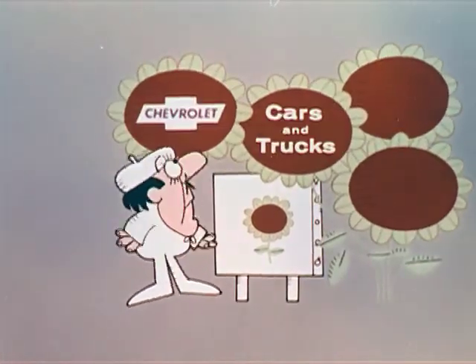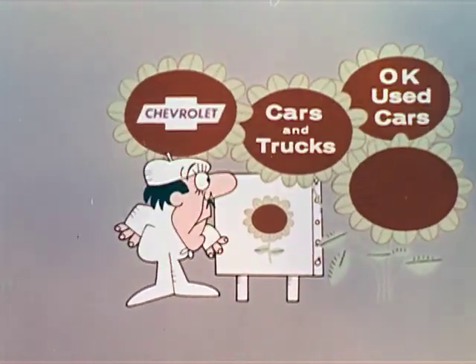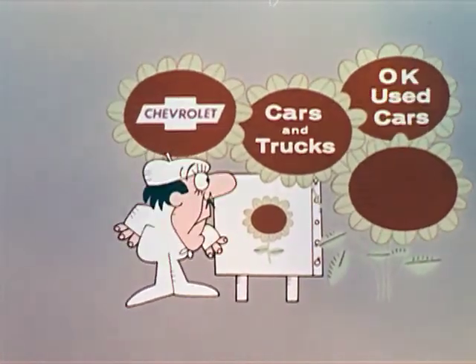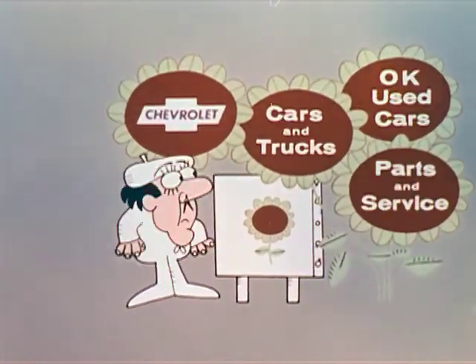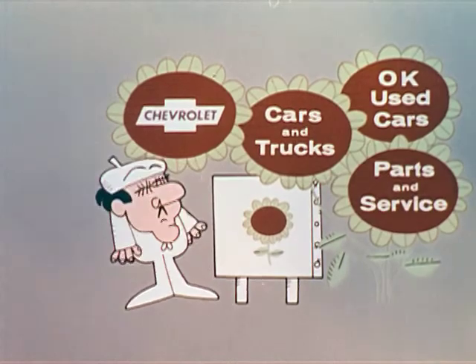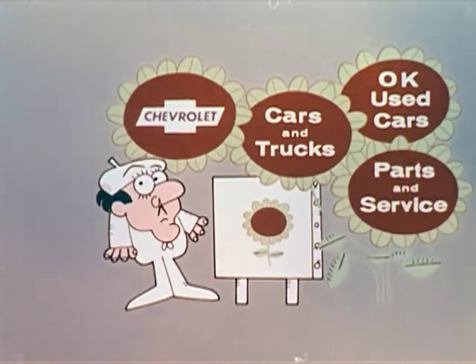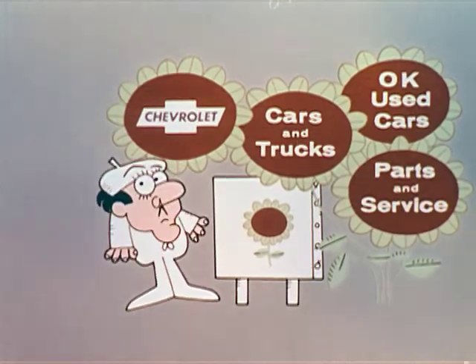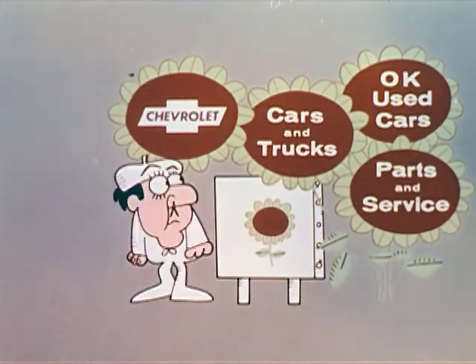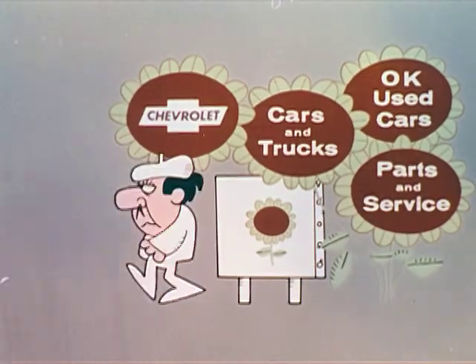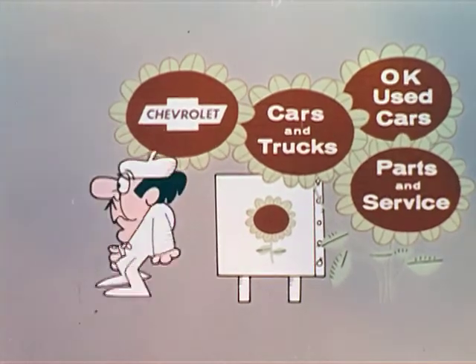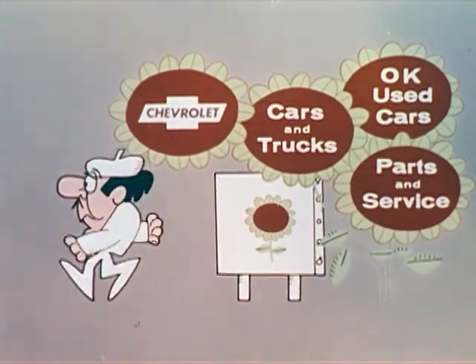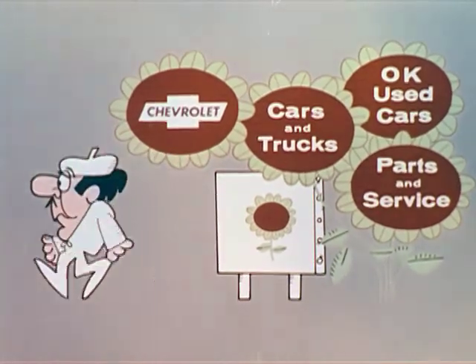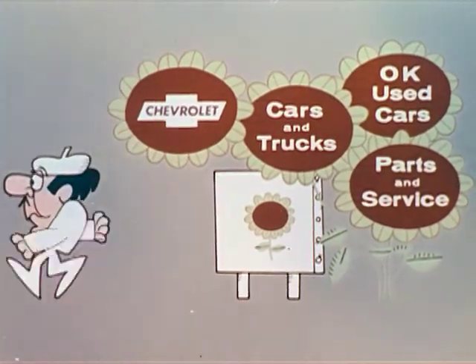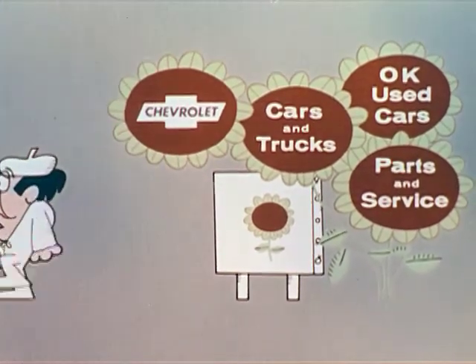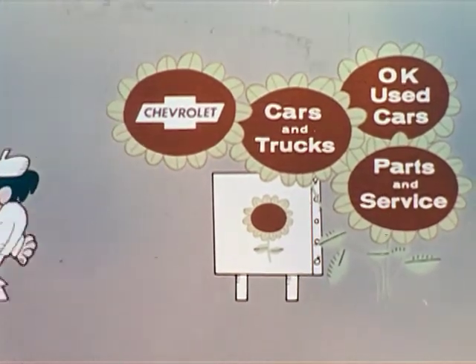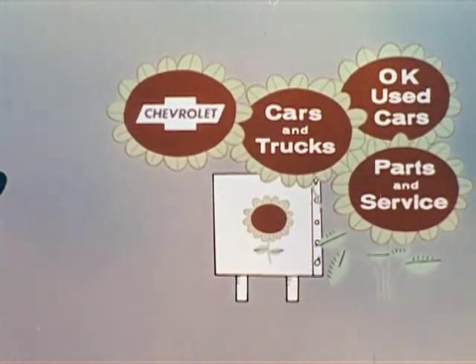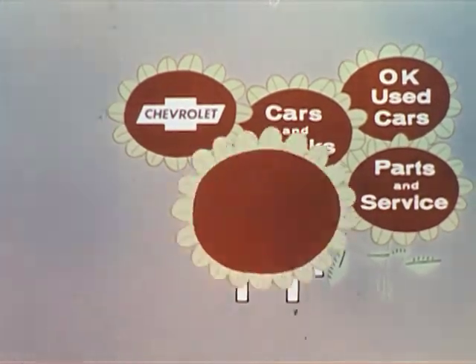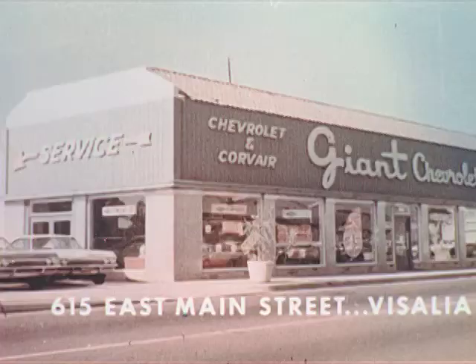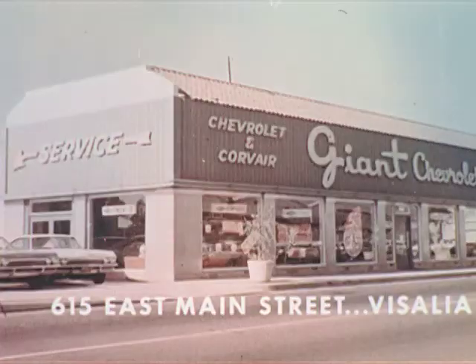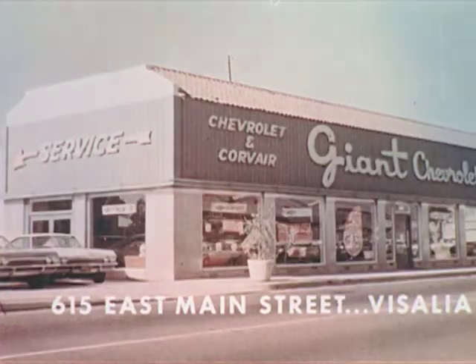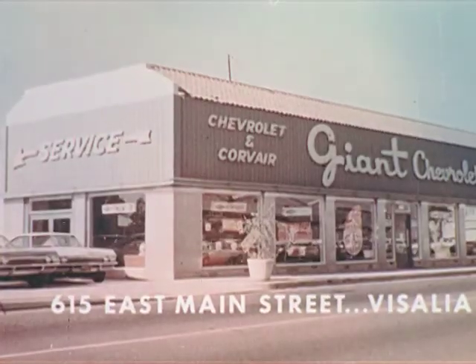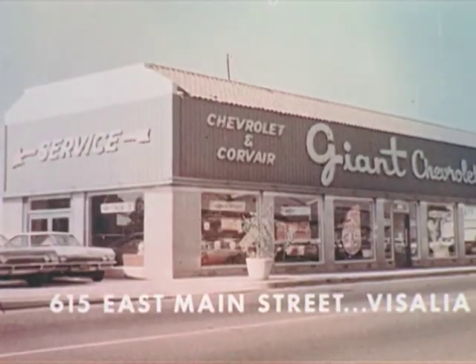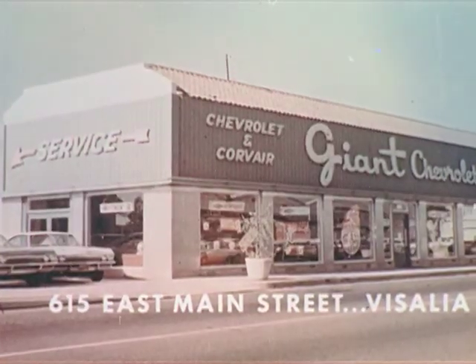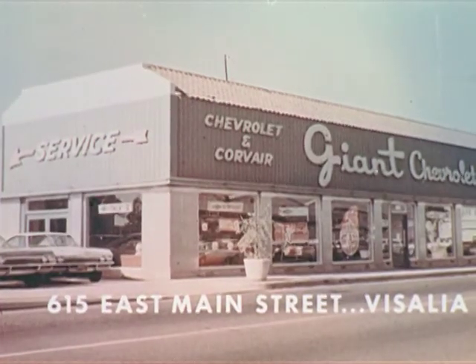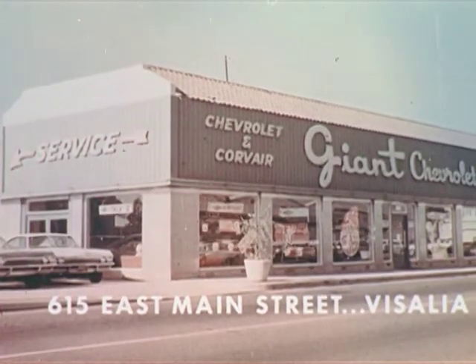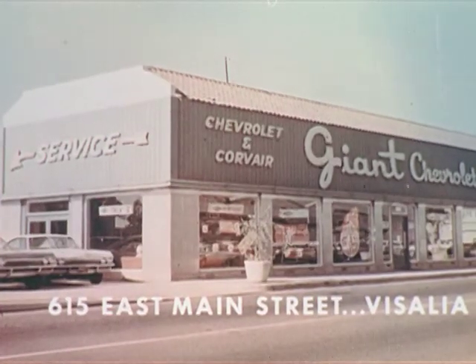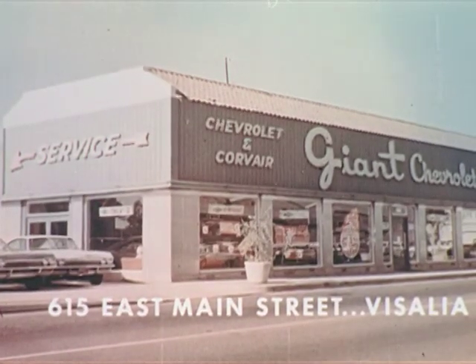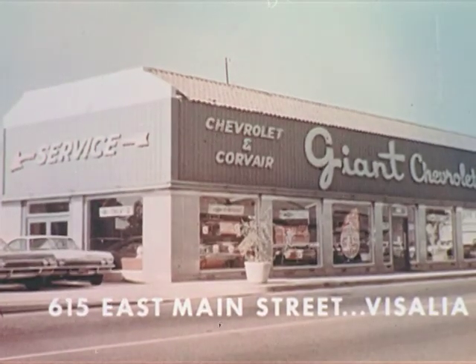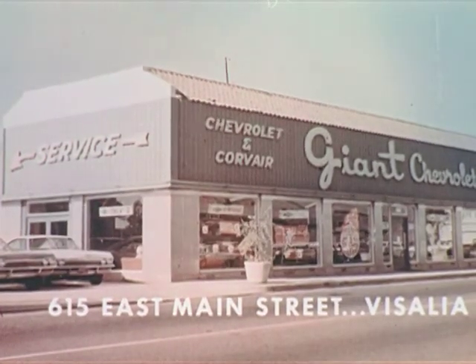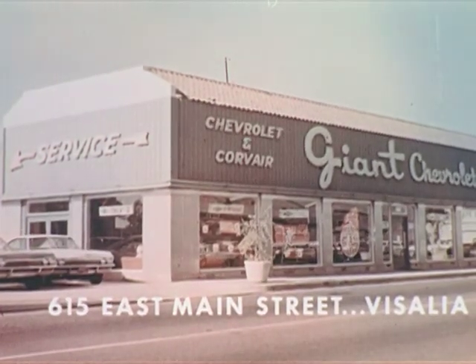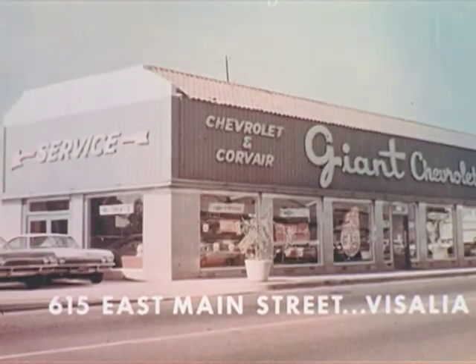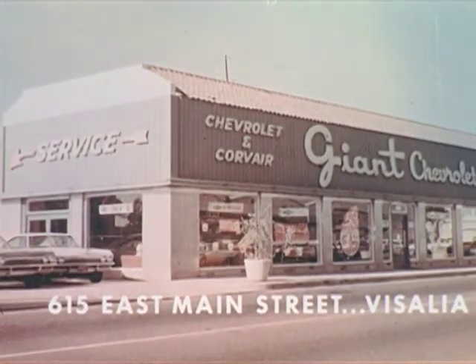For all your automotive needs, see Giant Chevrolet Company.